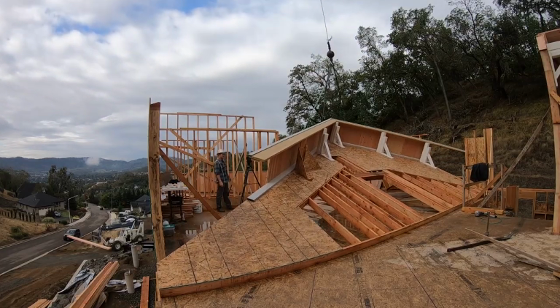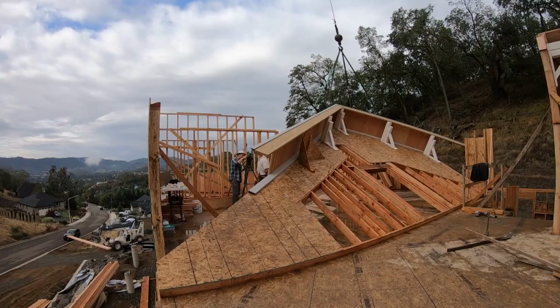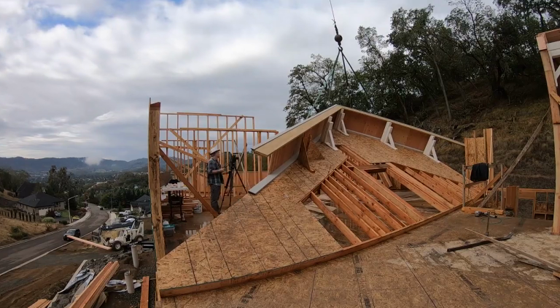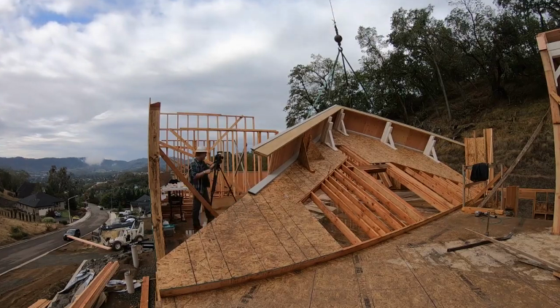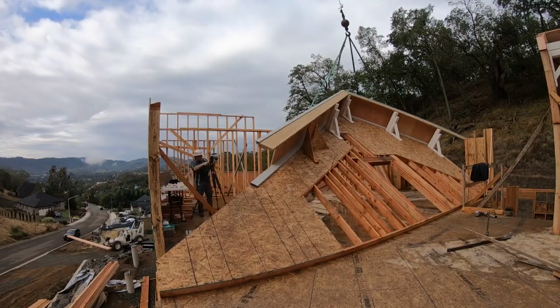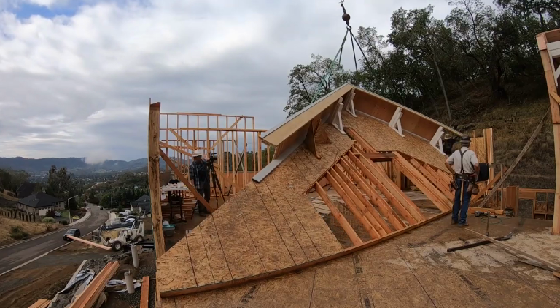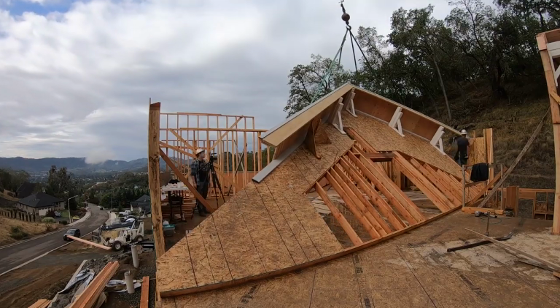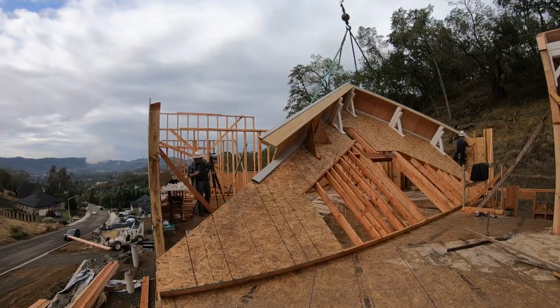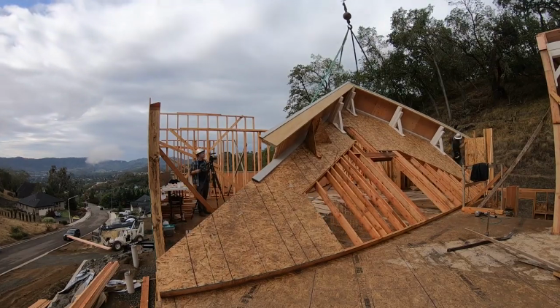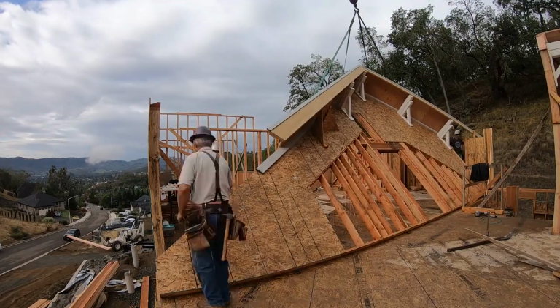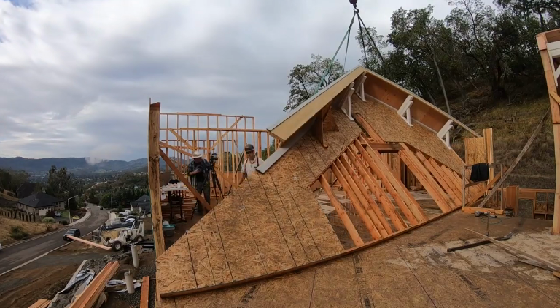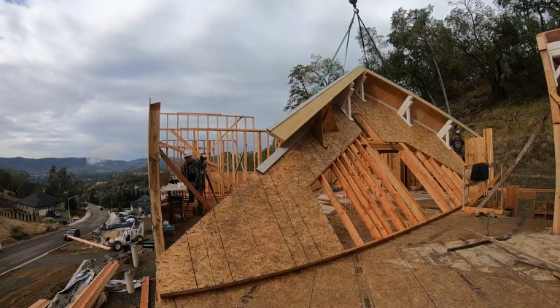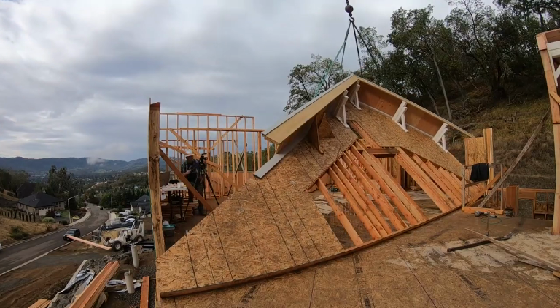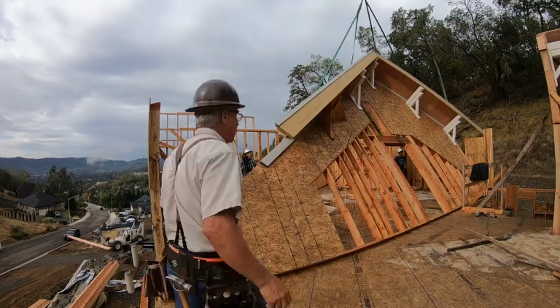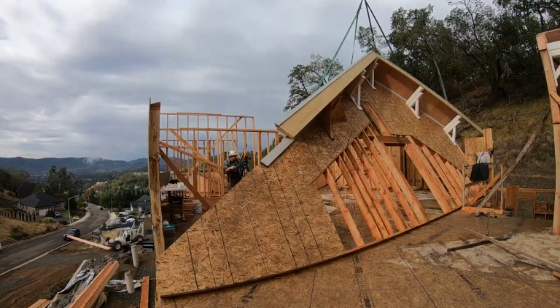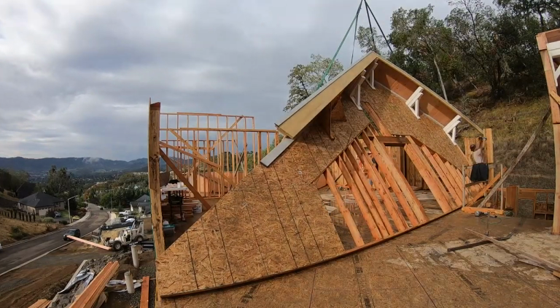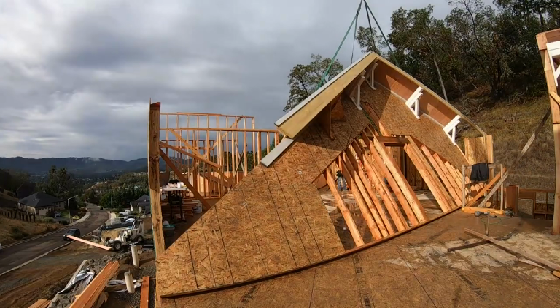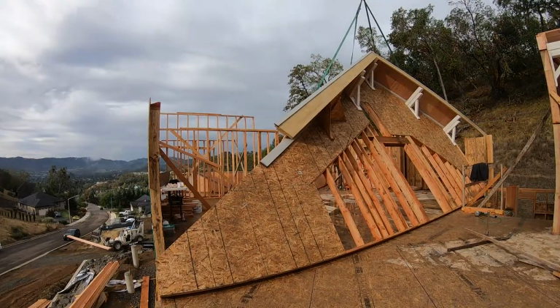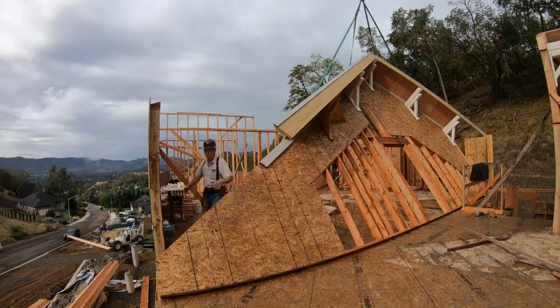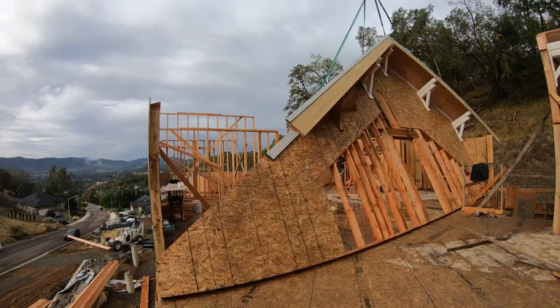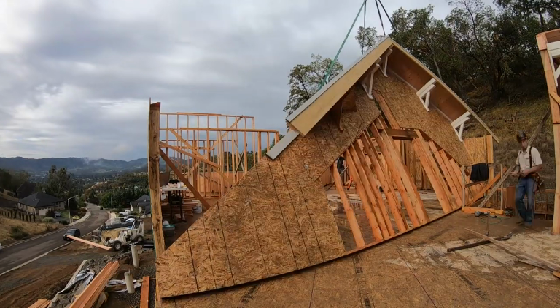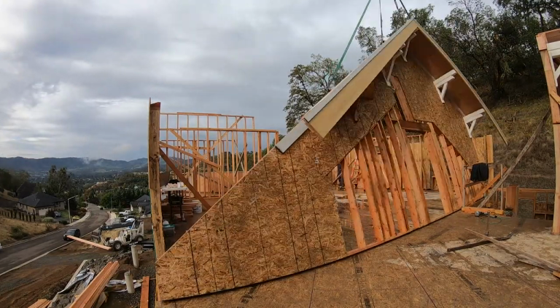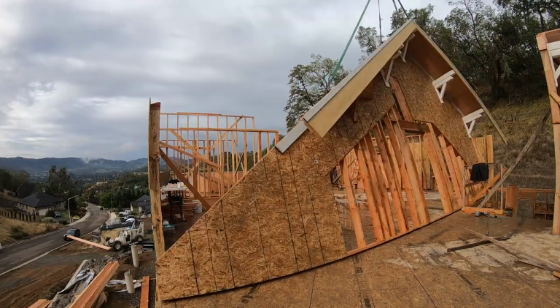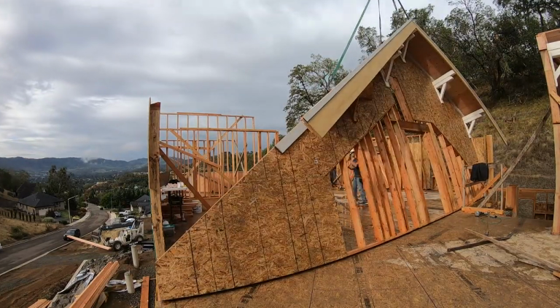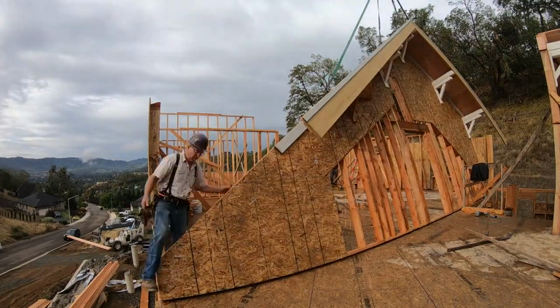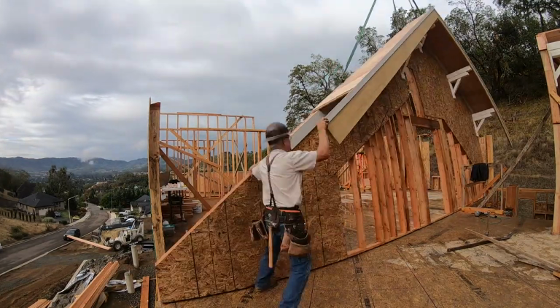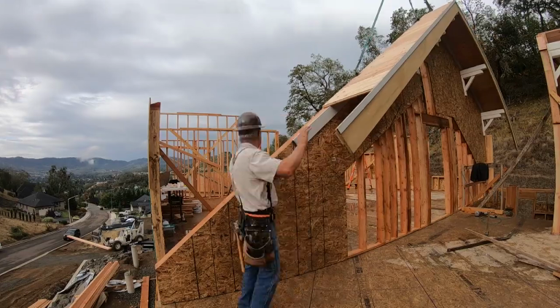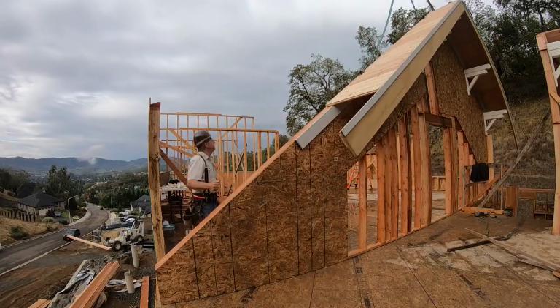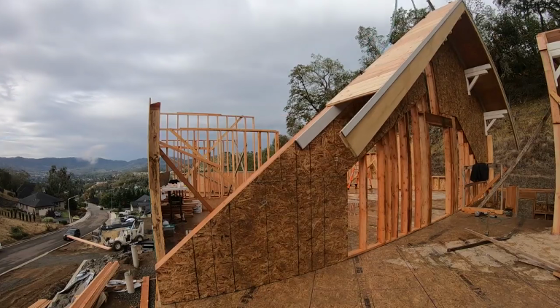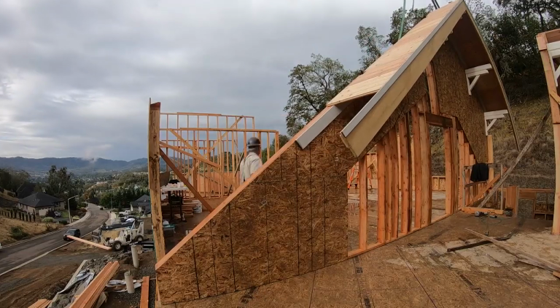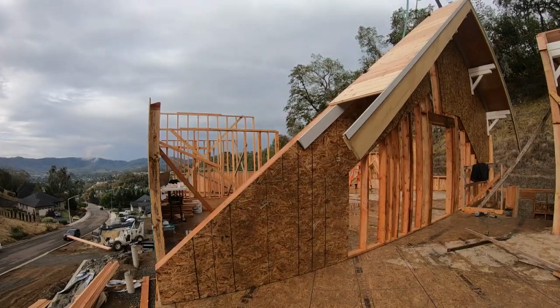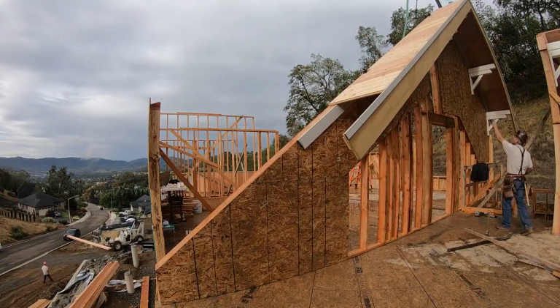You've already seen the video of this being built, including the full-size template we snapped out on the deck.